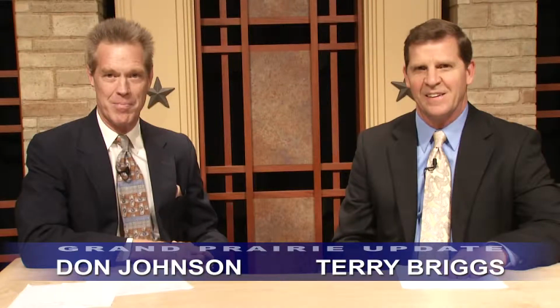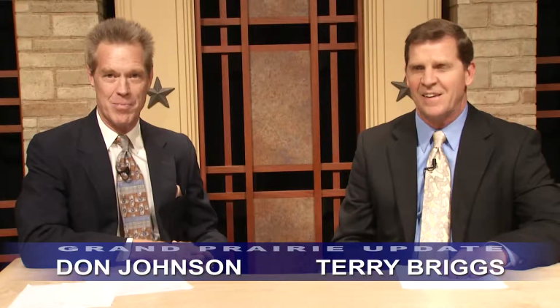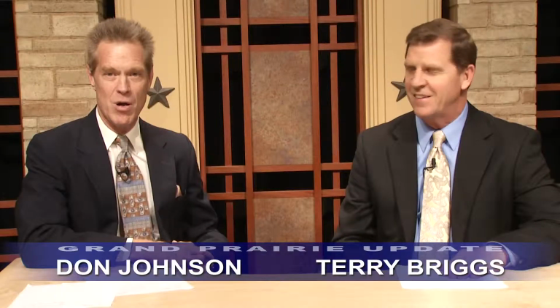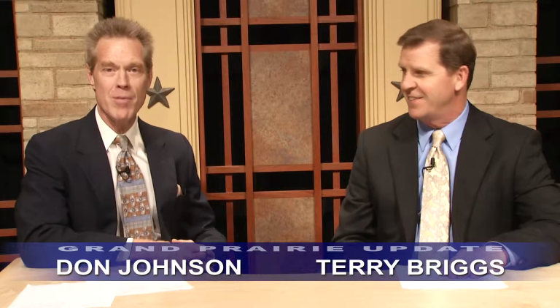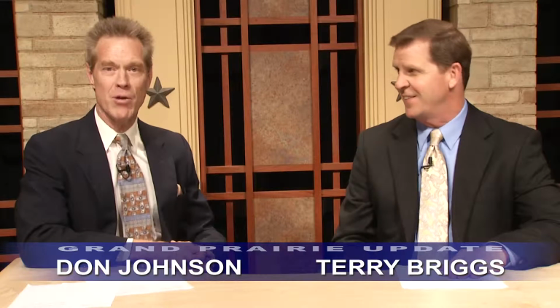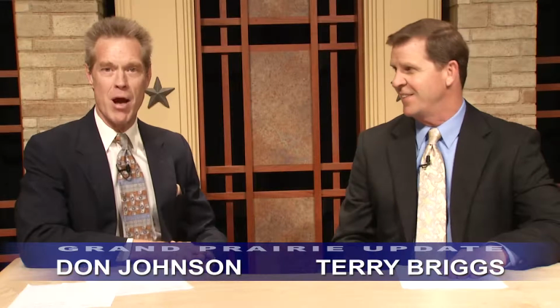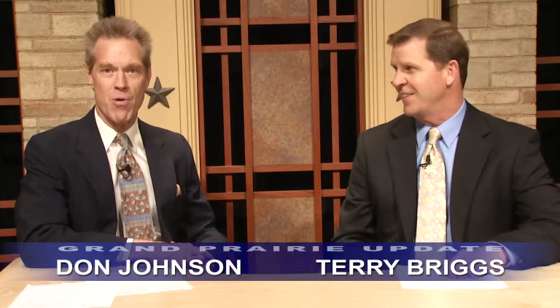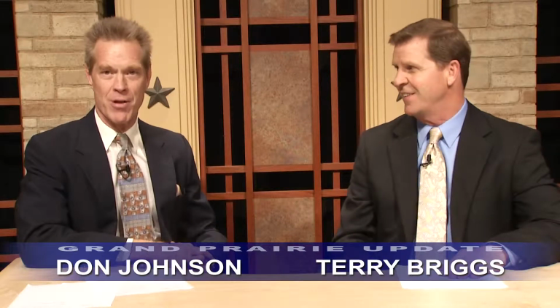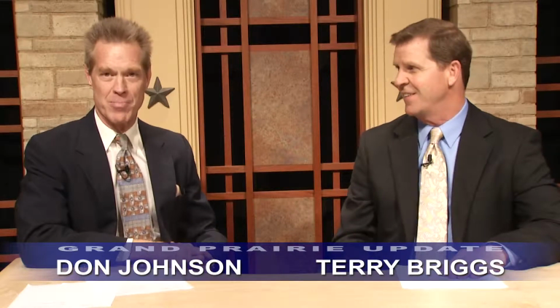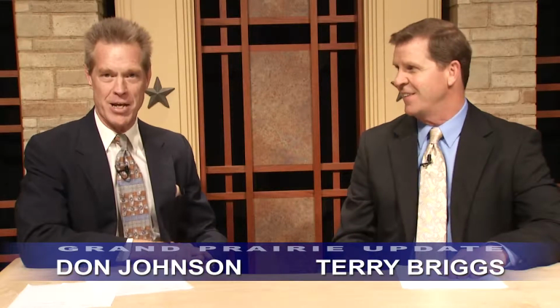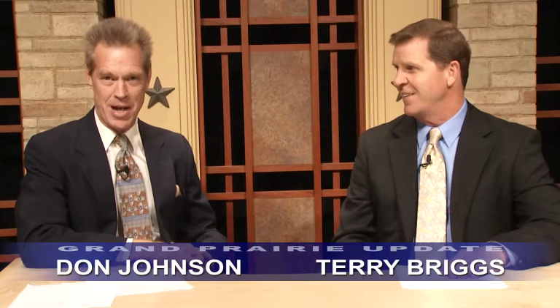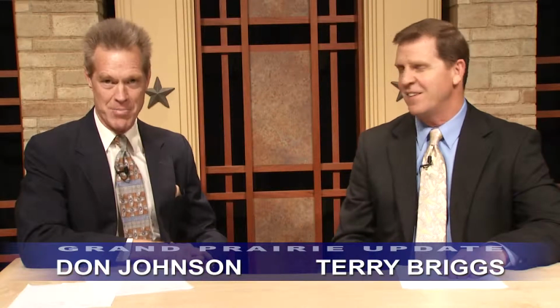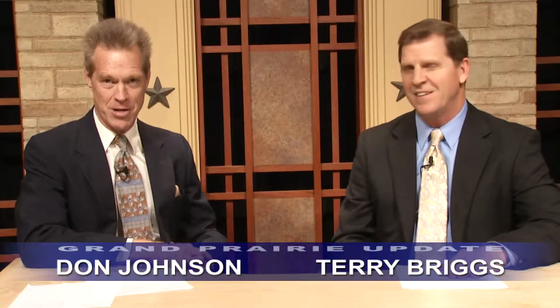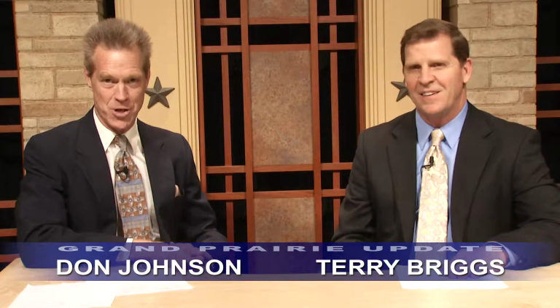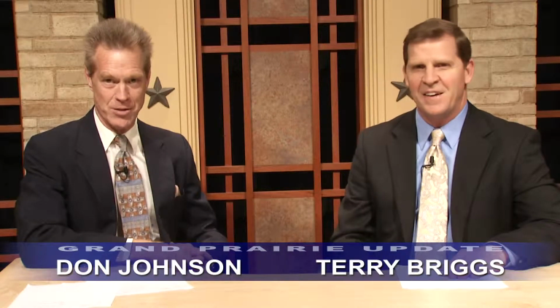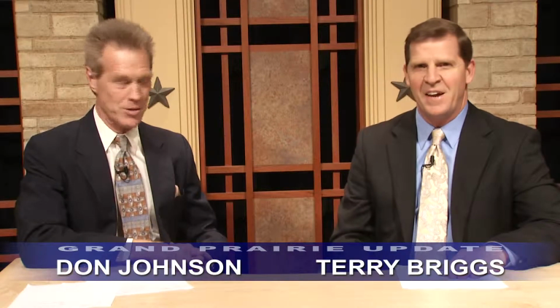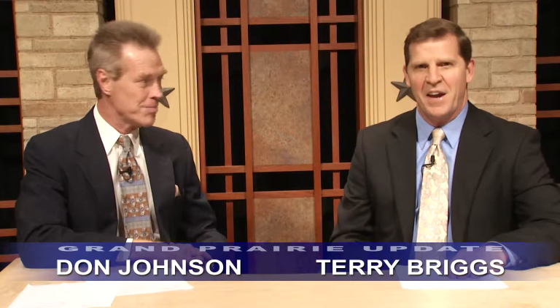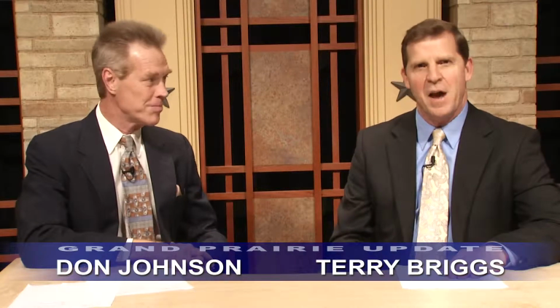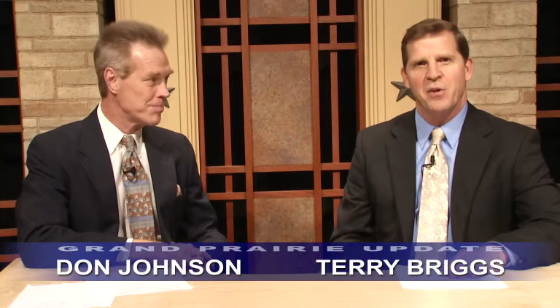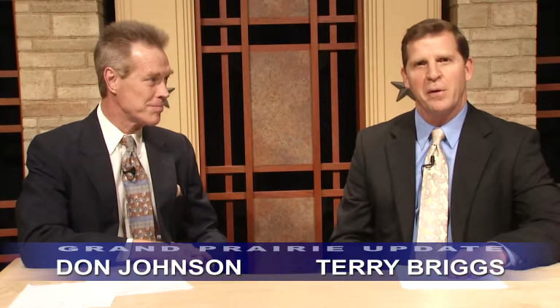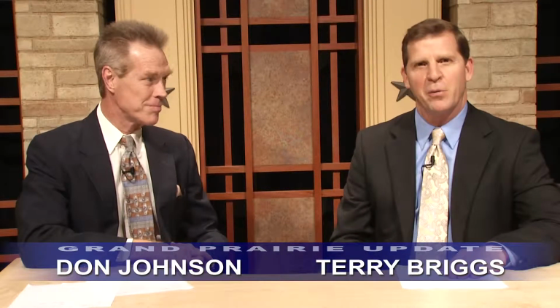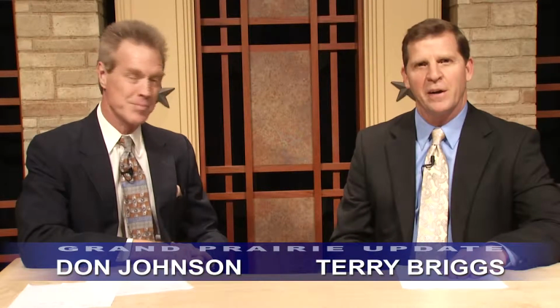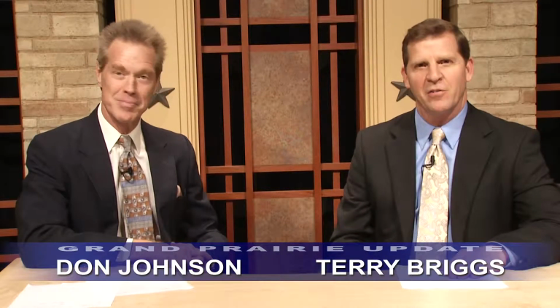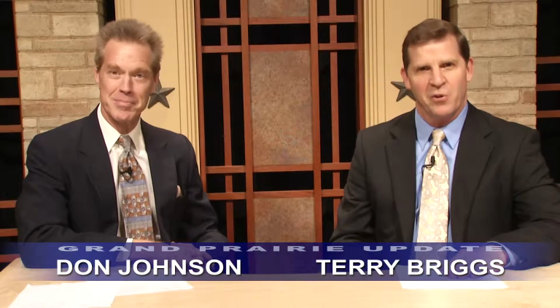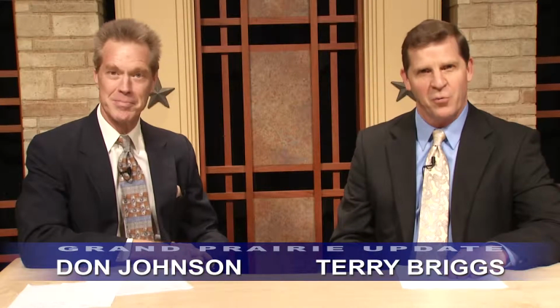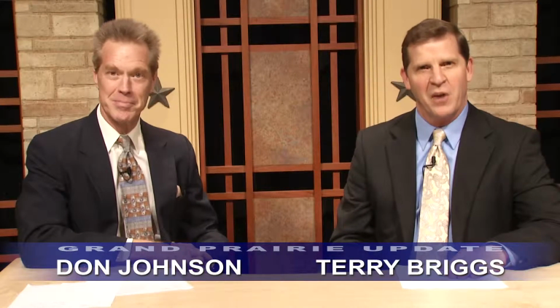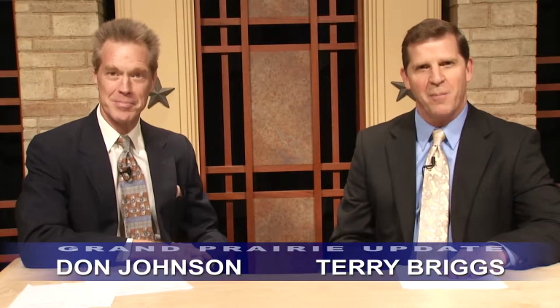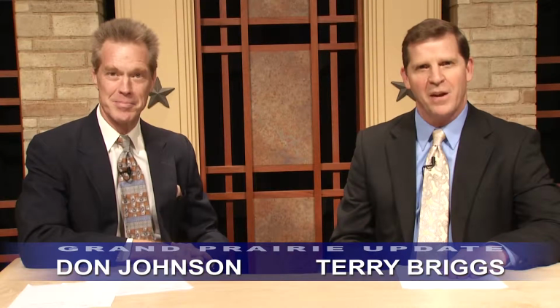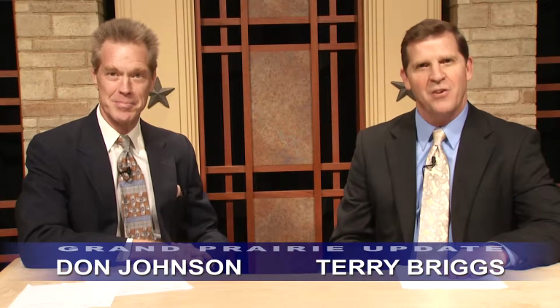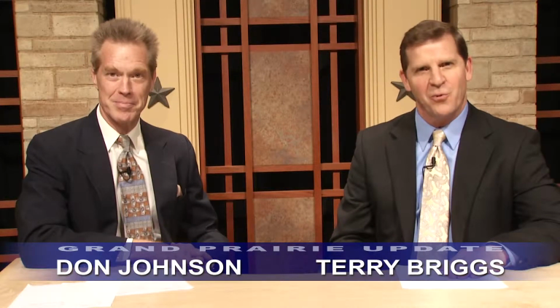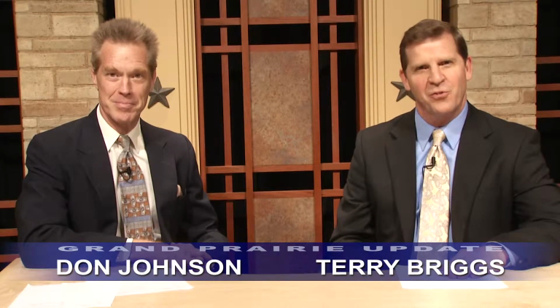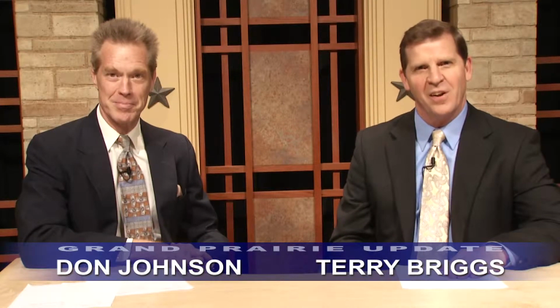Welcome to Grand Prairie Update. I'm Don Johnson and I'm Terry Briggs. Here's what's happening in your city.